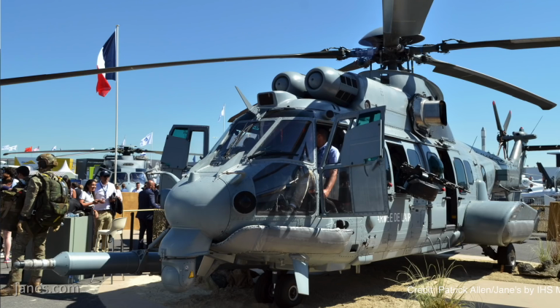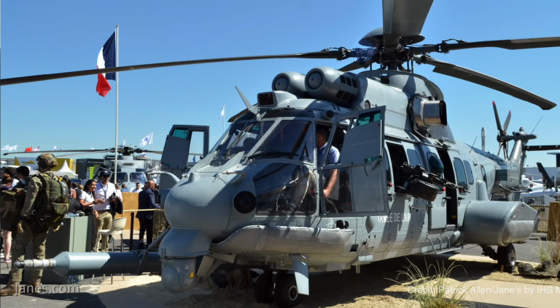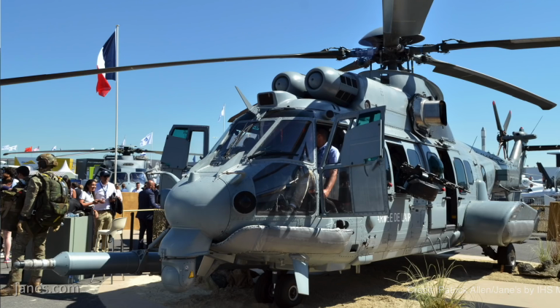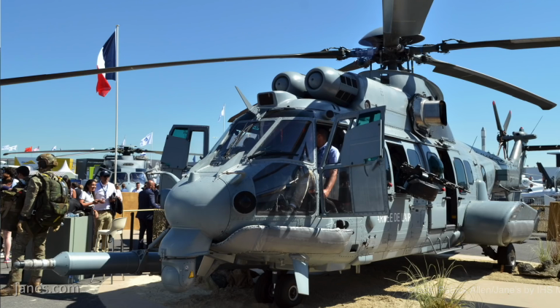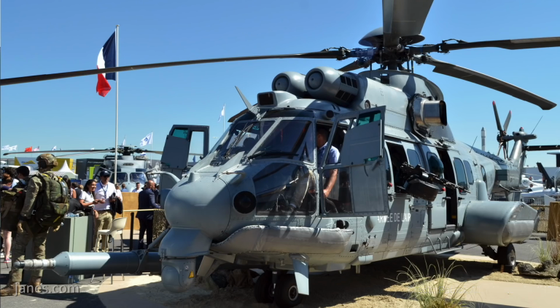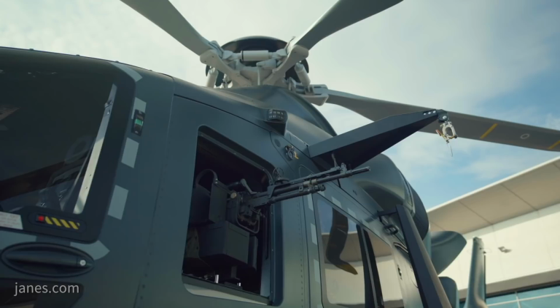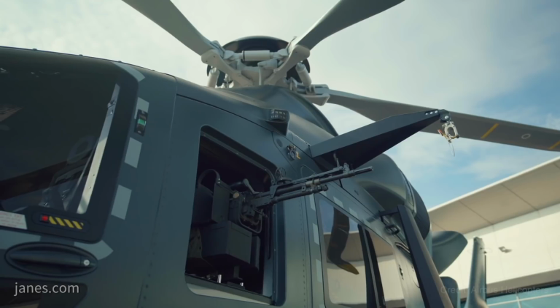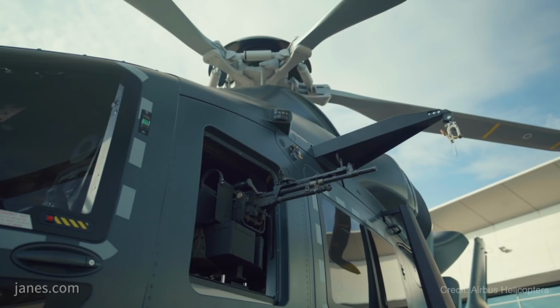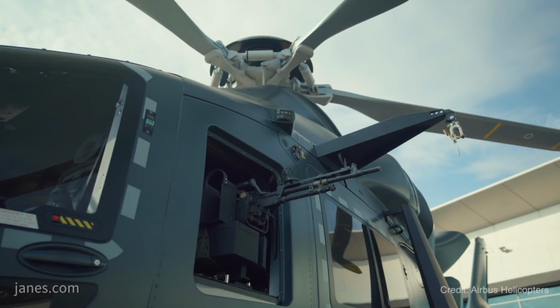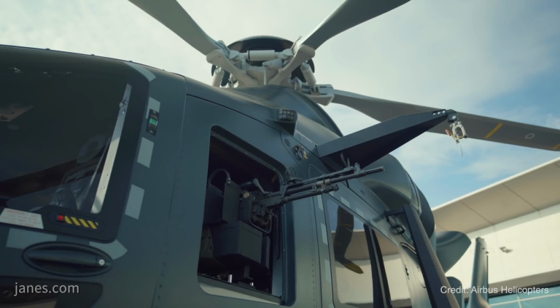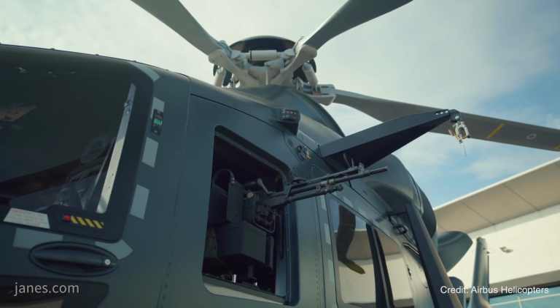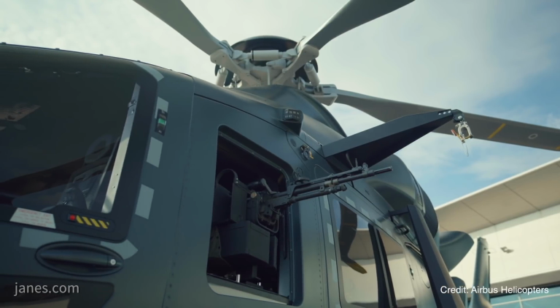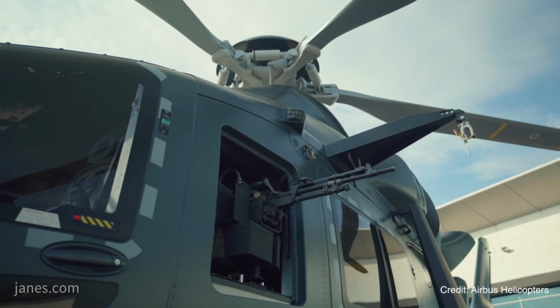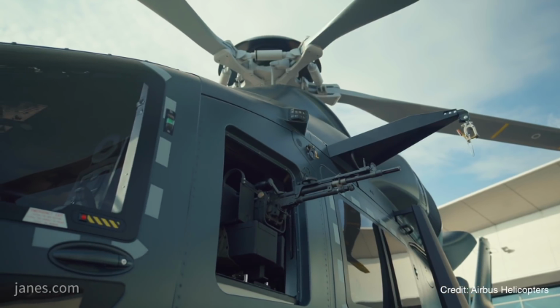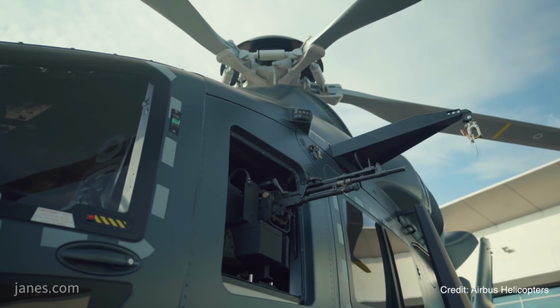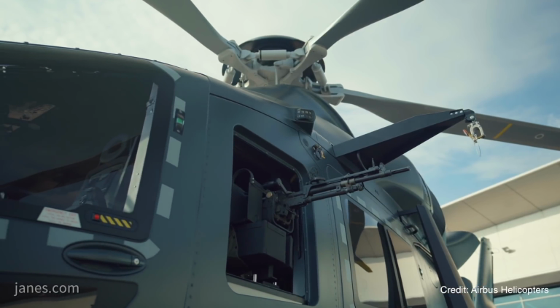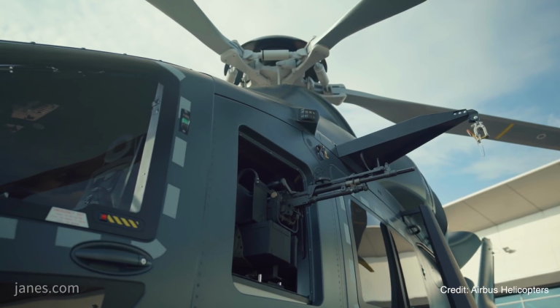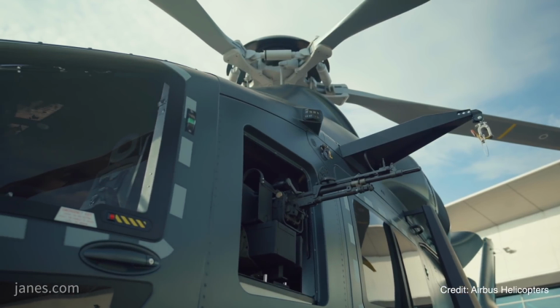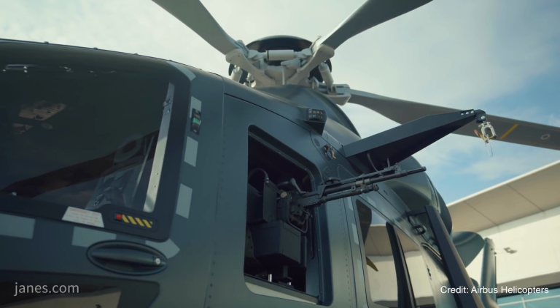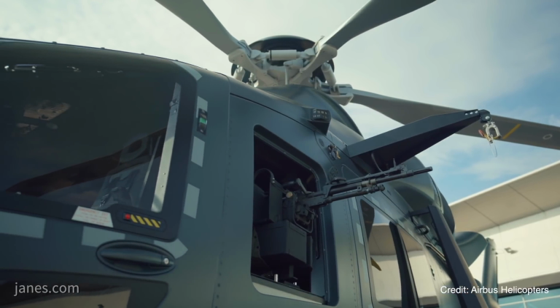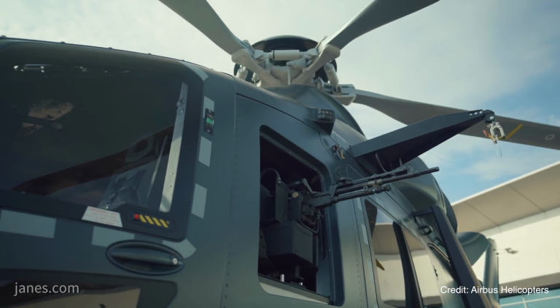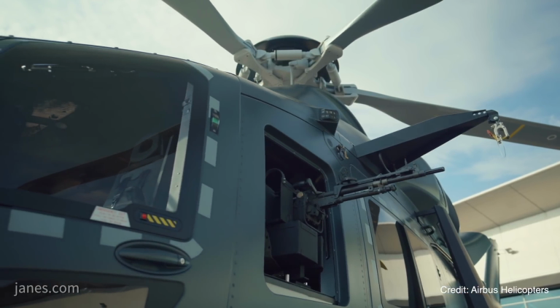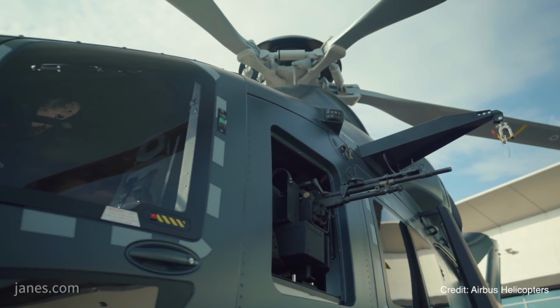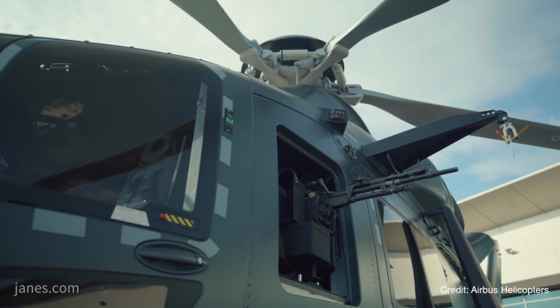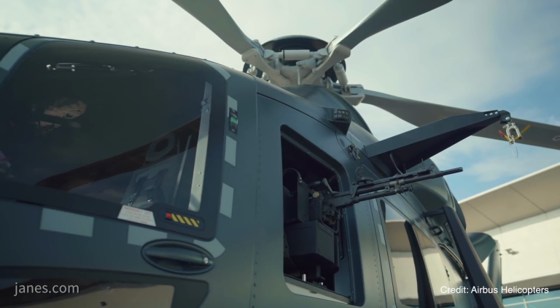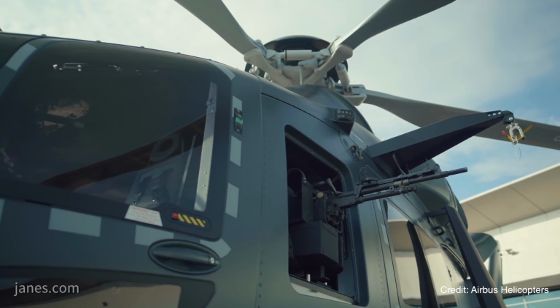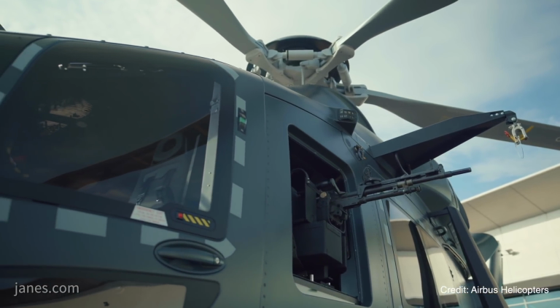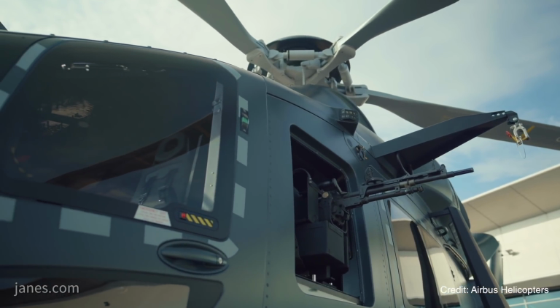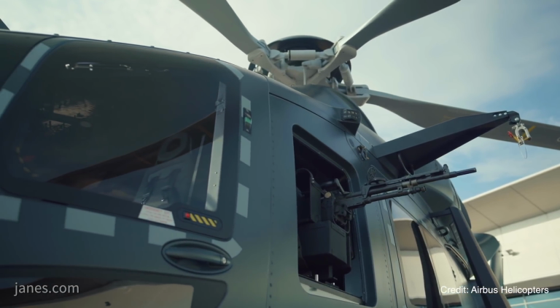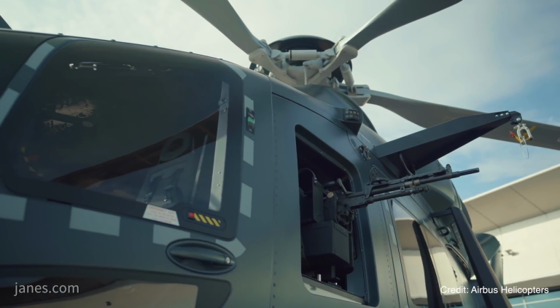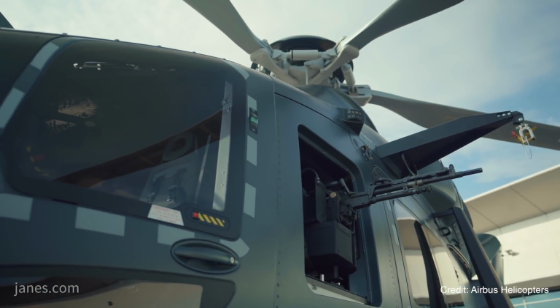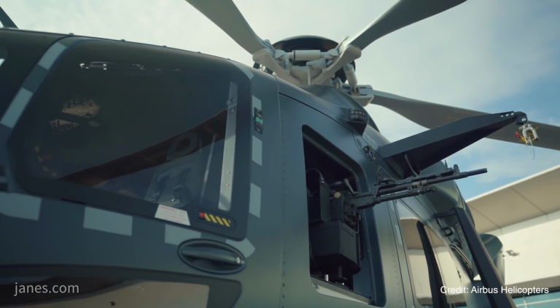The Army will be the largest customer with 80, with the Navy getting 49 and the Air Force 40.